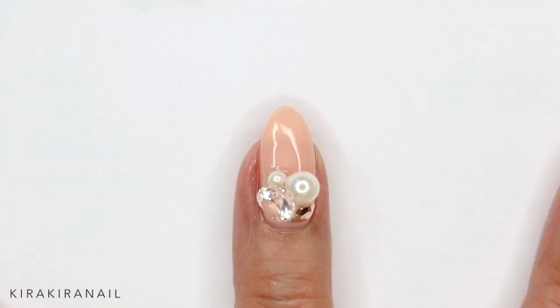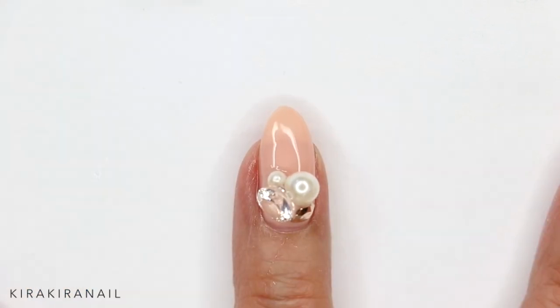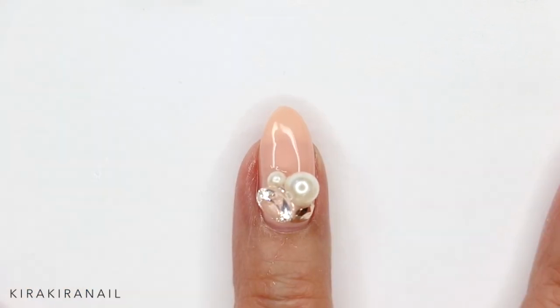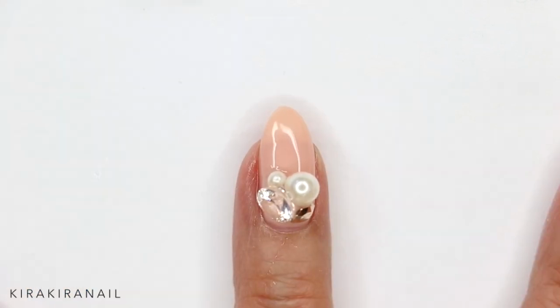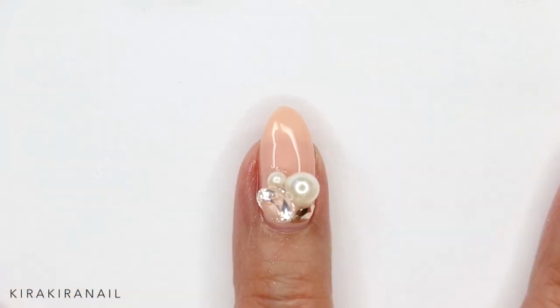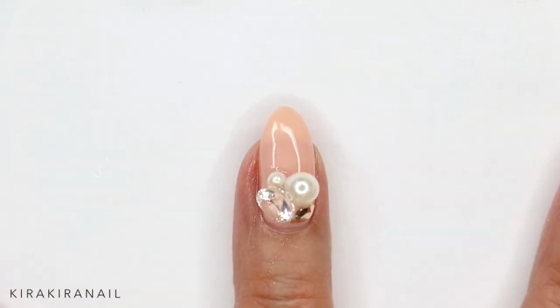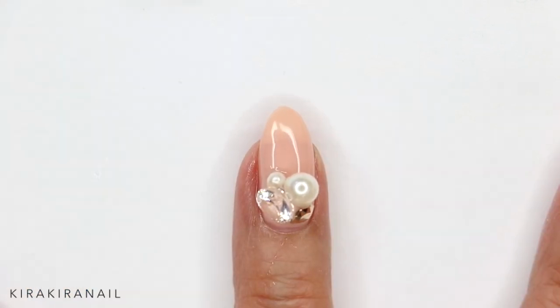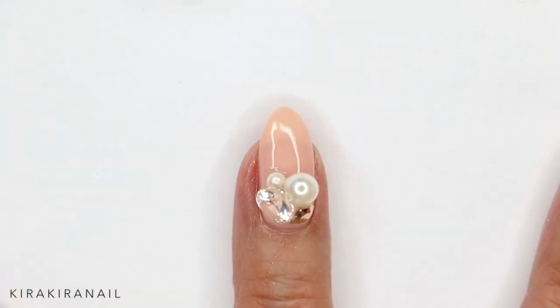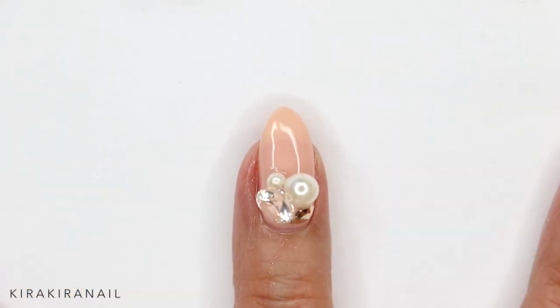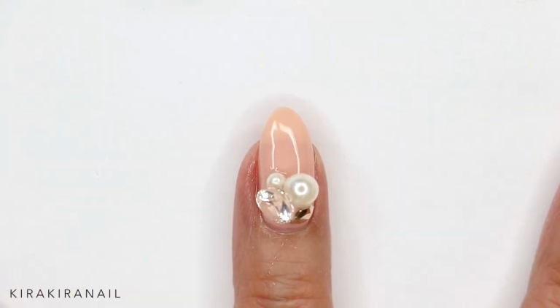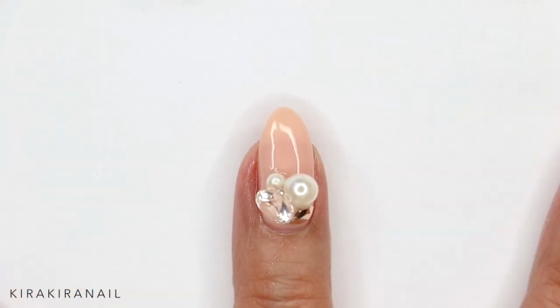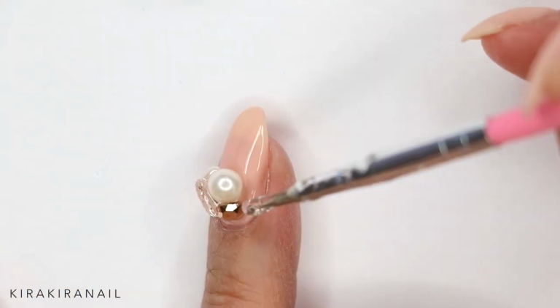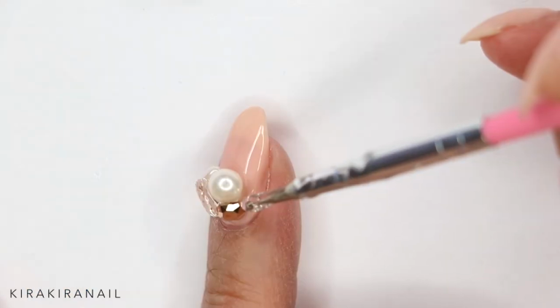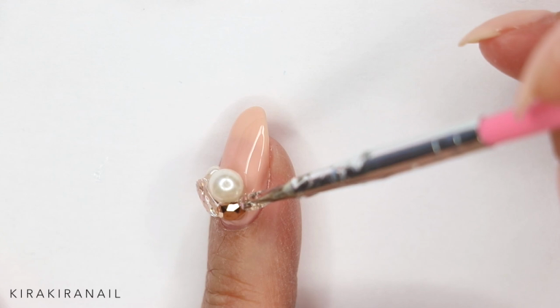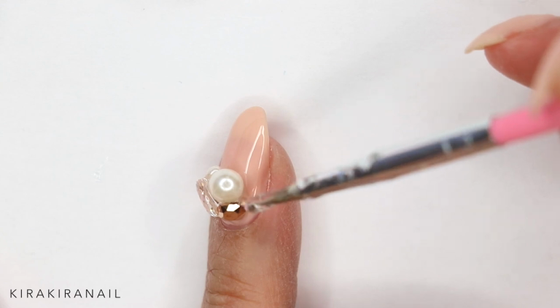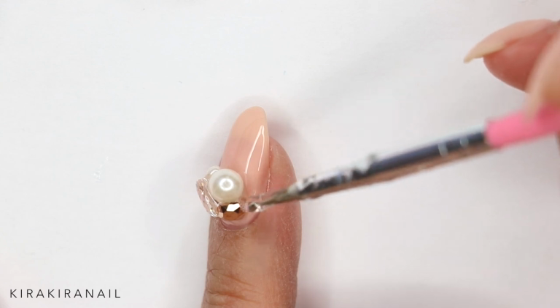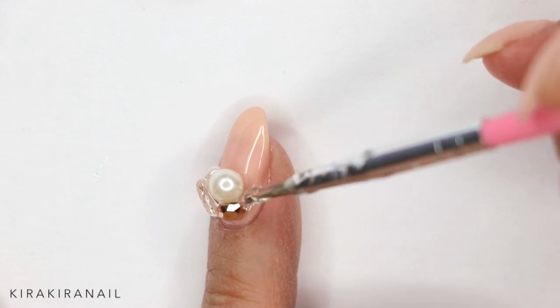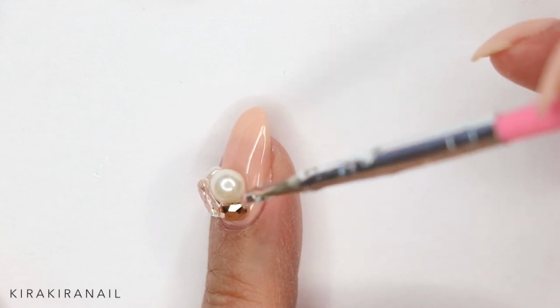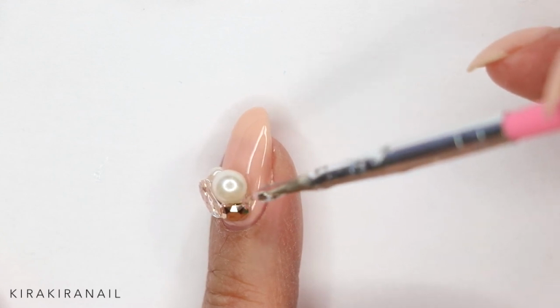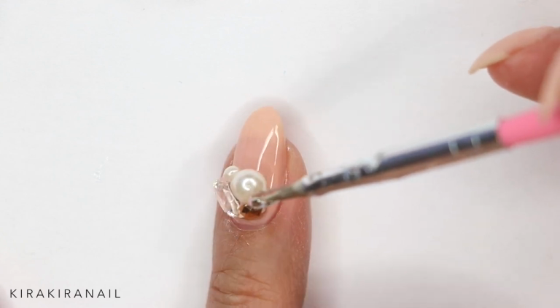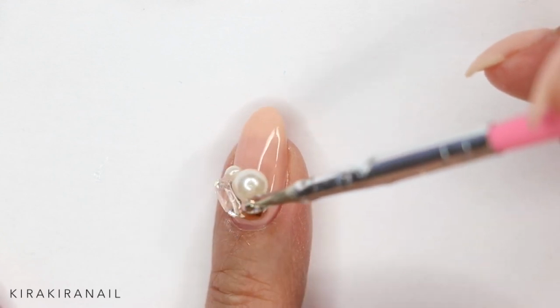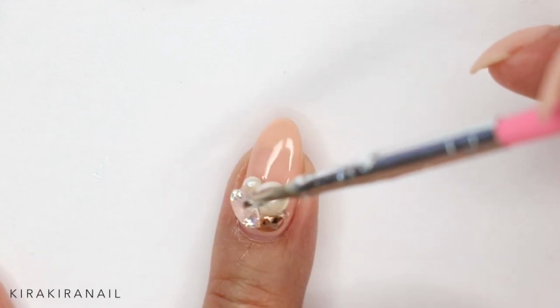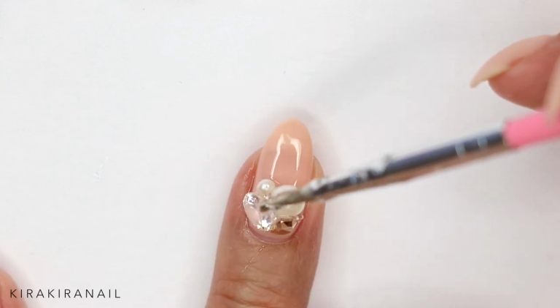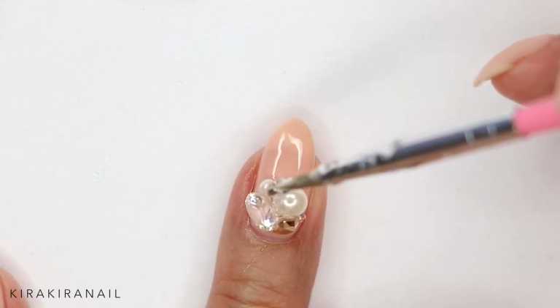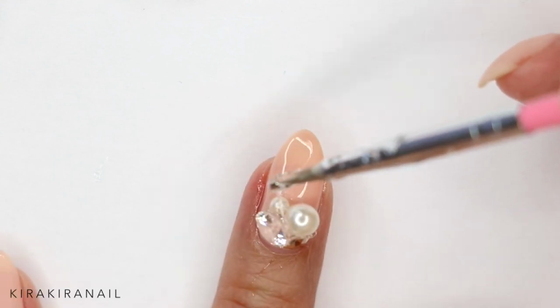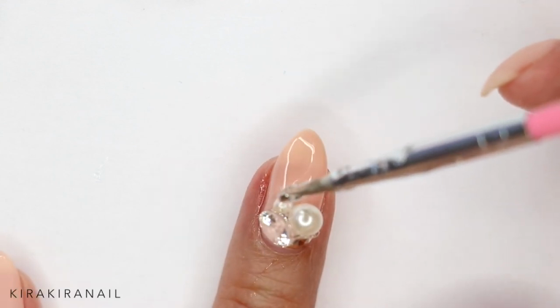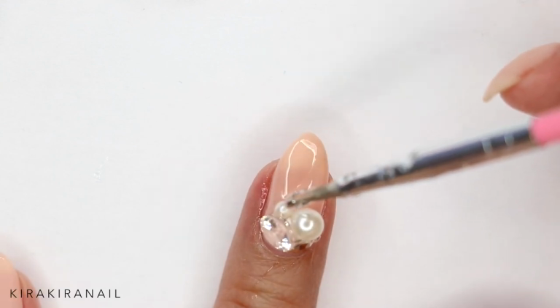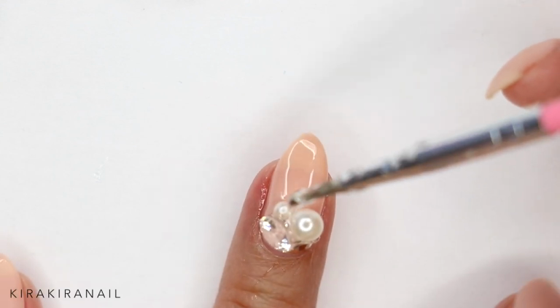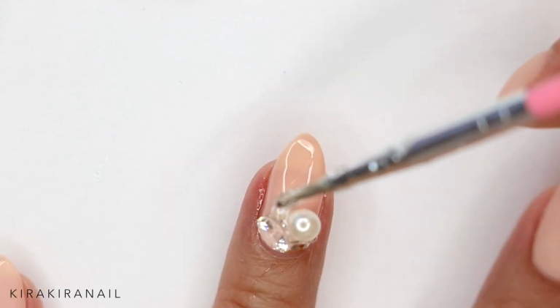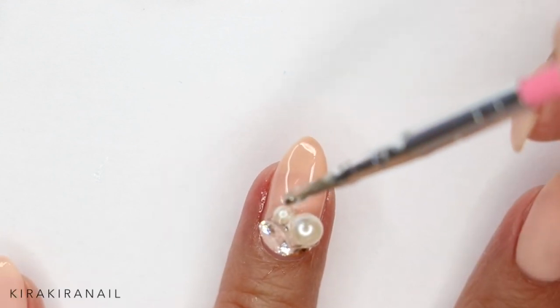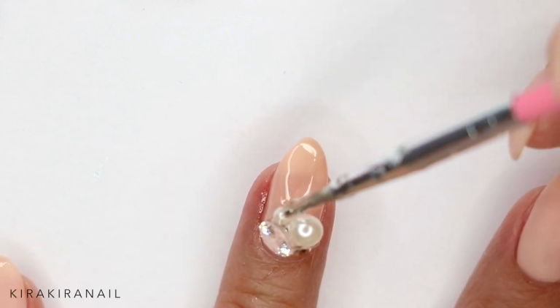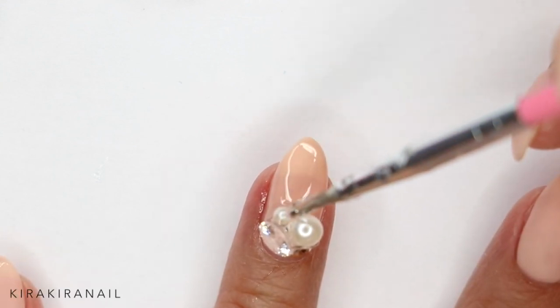Here I'm just checking with the other hand if it's all even, and I like to have my hands in a mirror image. After curing my nail, I'm adding some more jewelry gel between the decoration pieces just to make sure they're really secure.